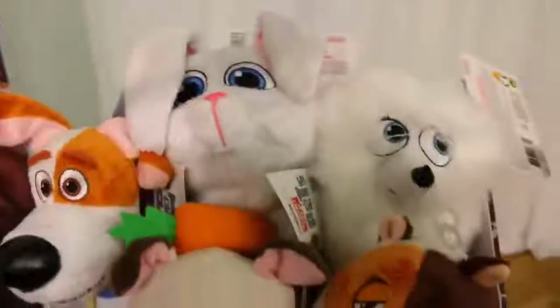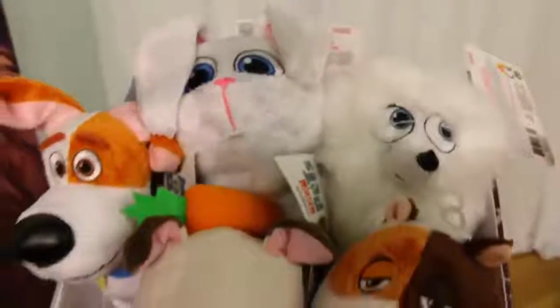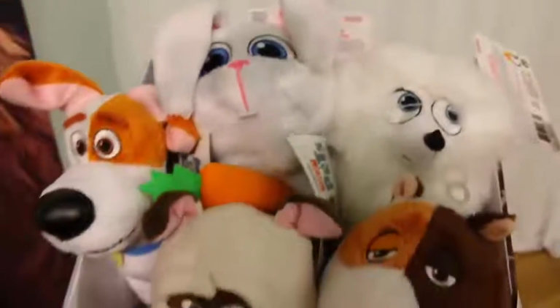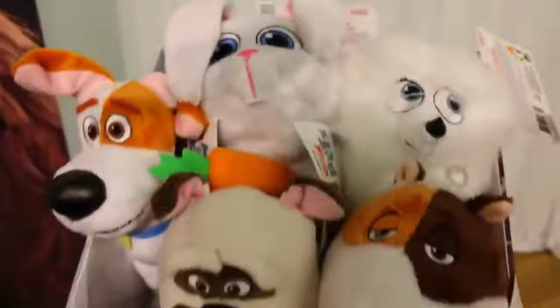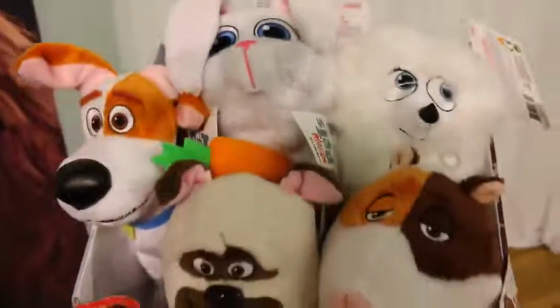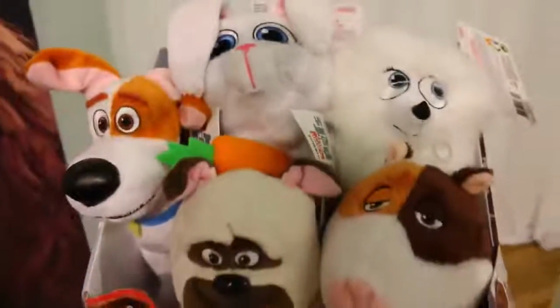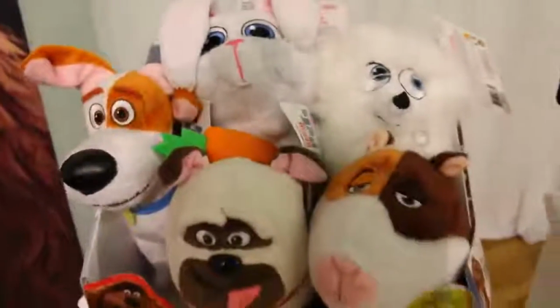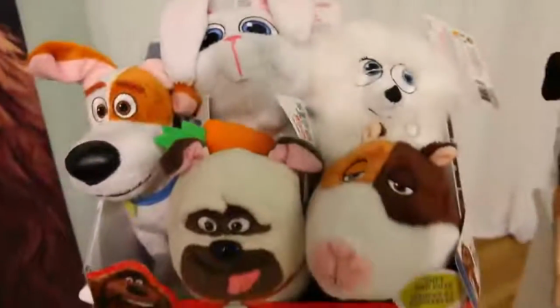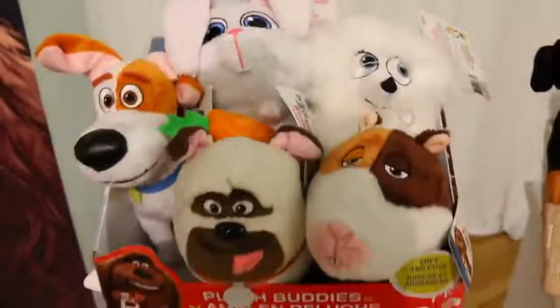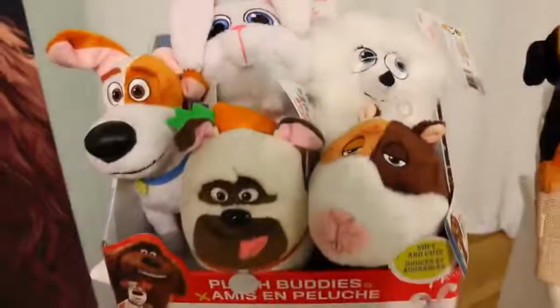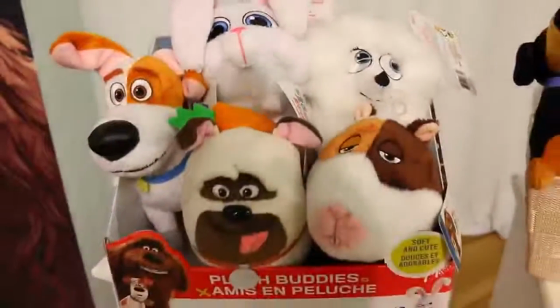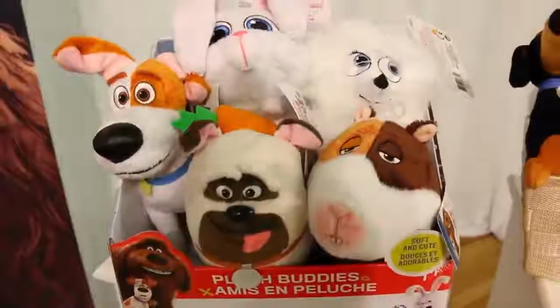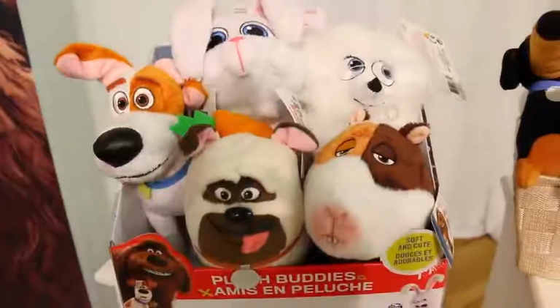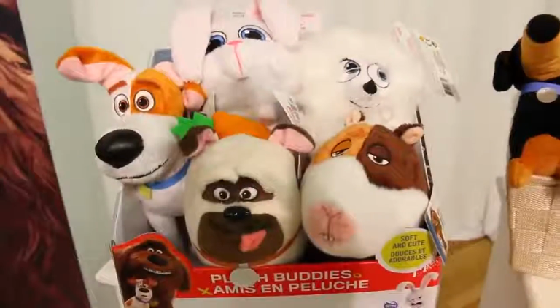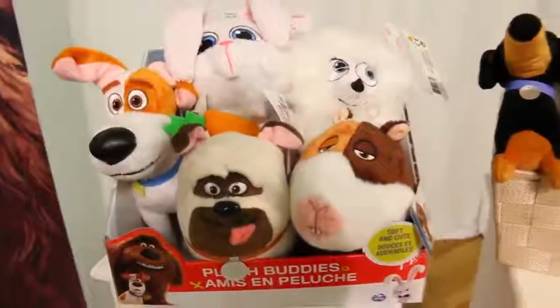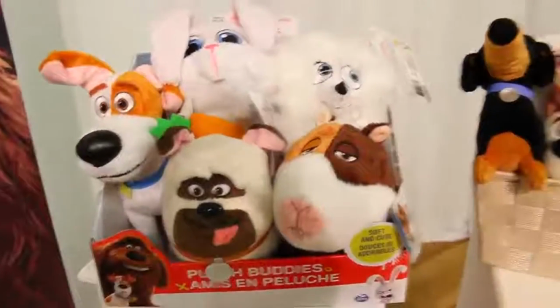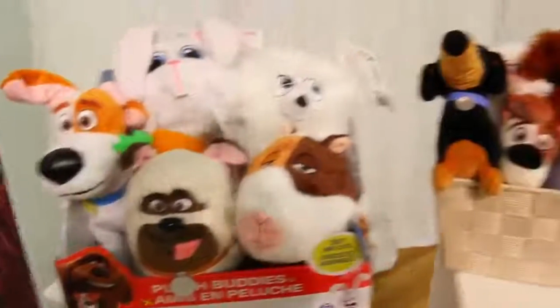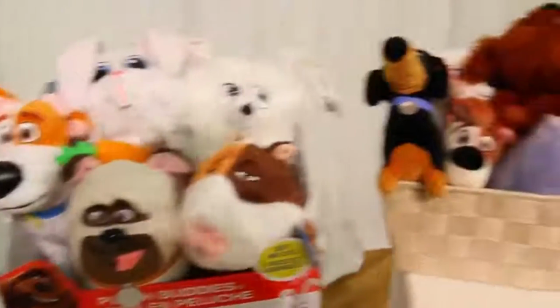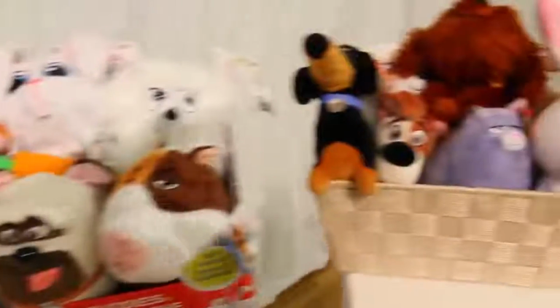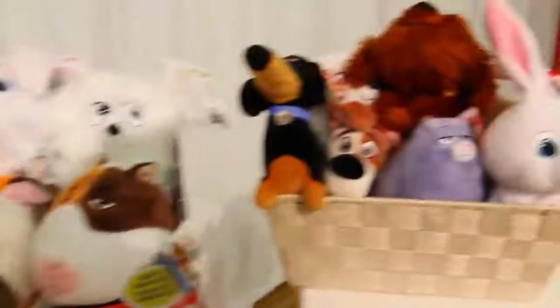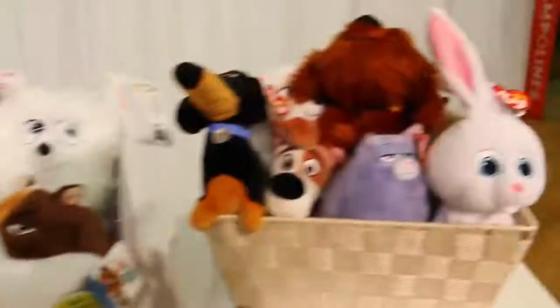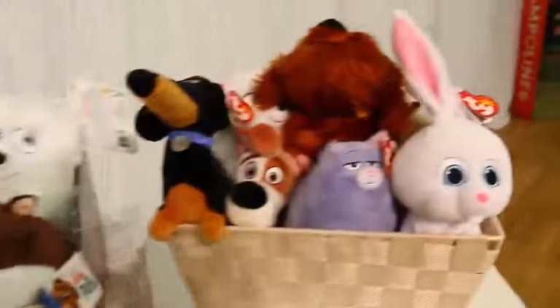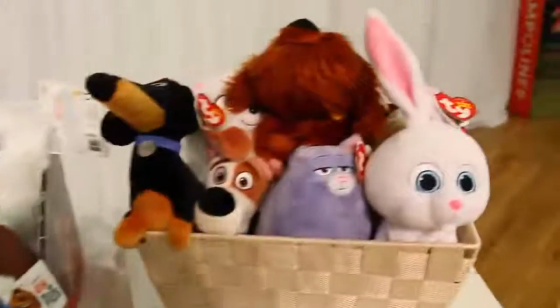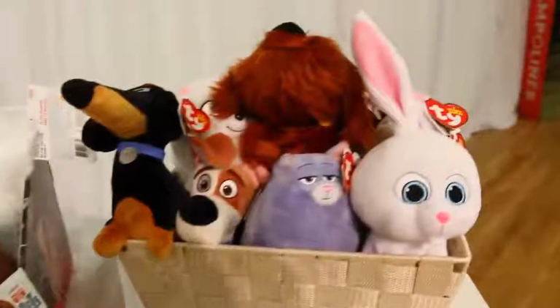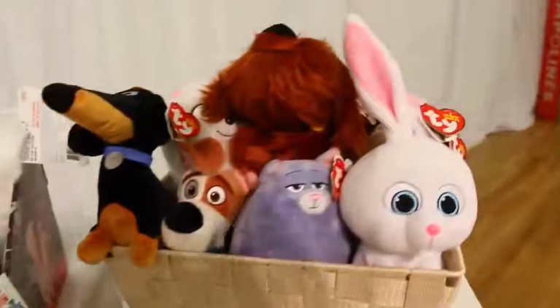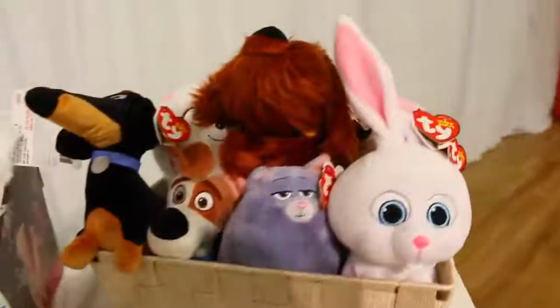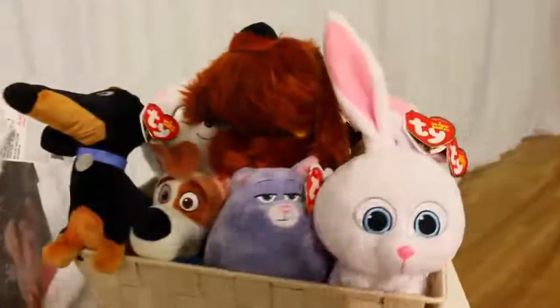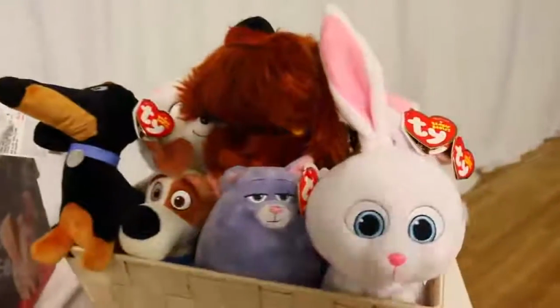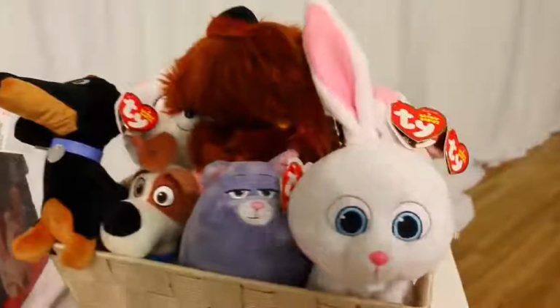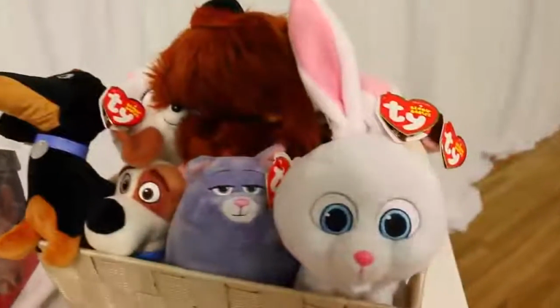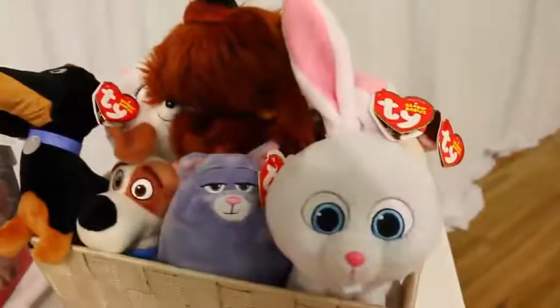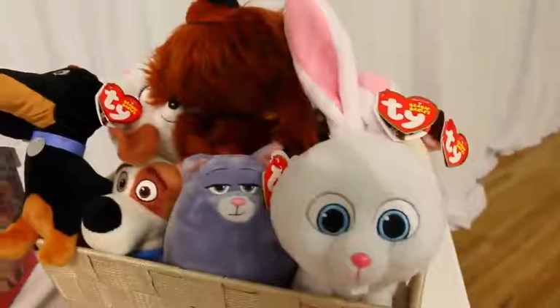There are tons of new toys for the Secret Life of Pets, like these pop collectibles, all of these plush — these are talking little plush — and even Ty is making little beanie babies of the characters.